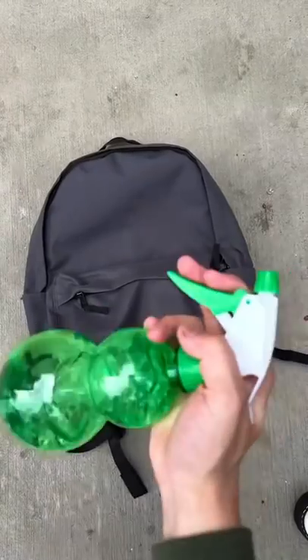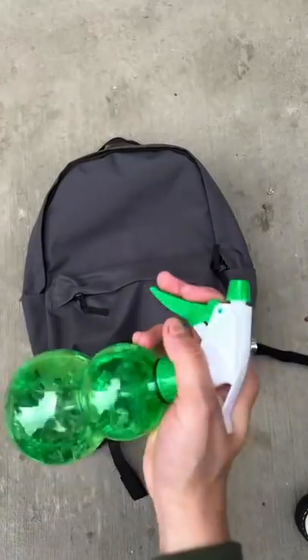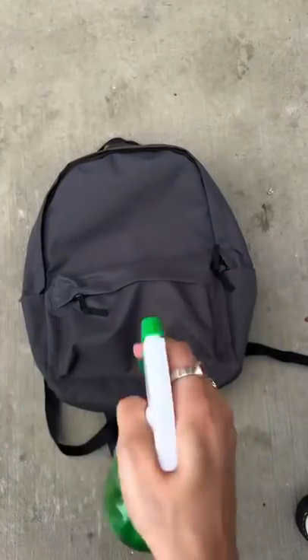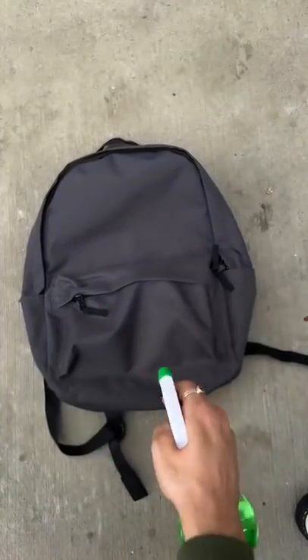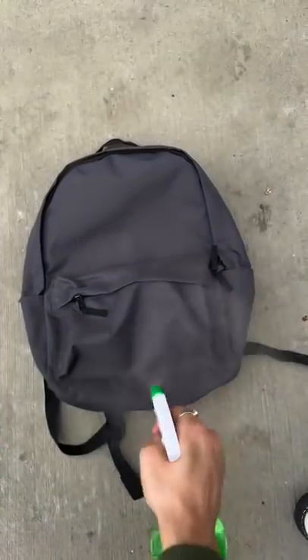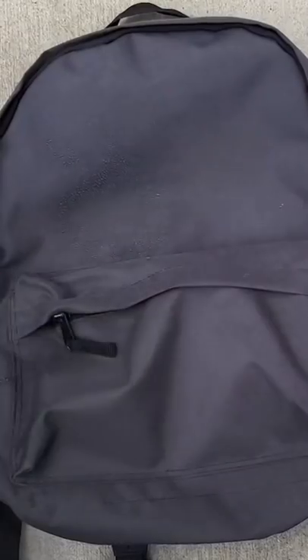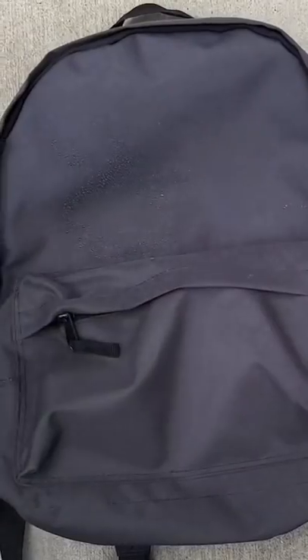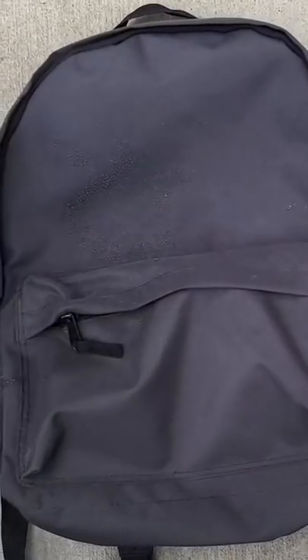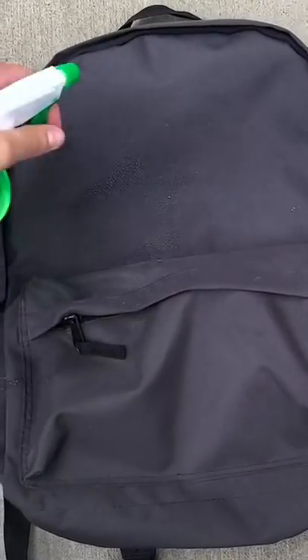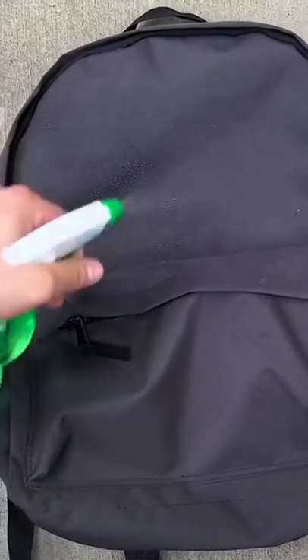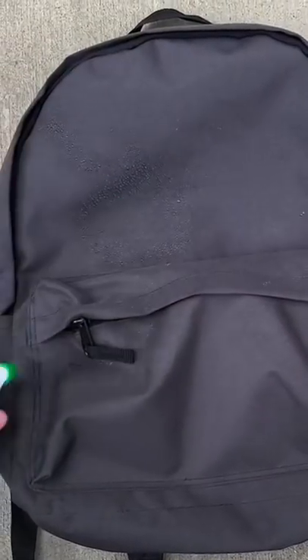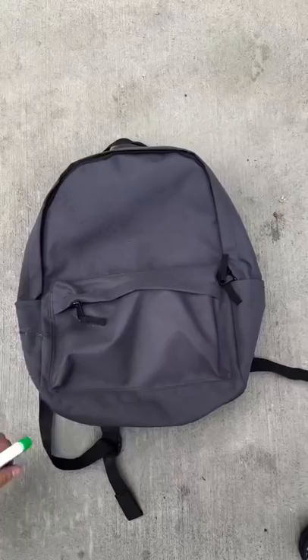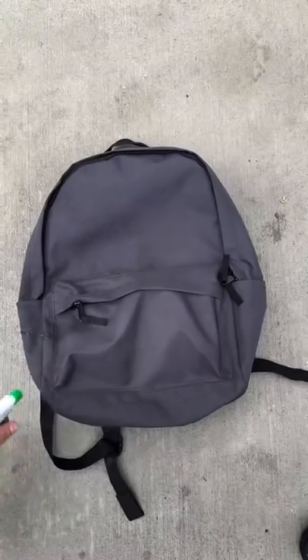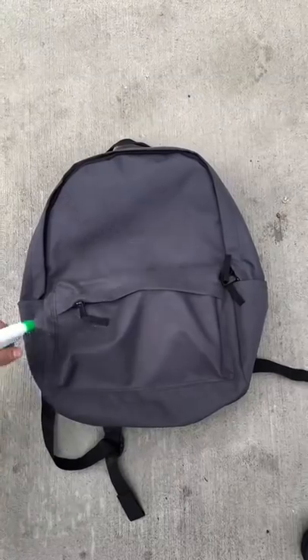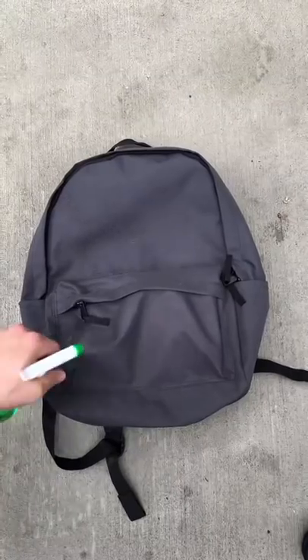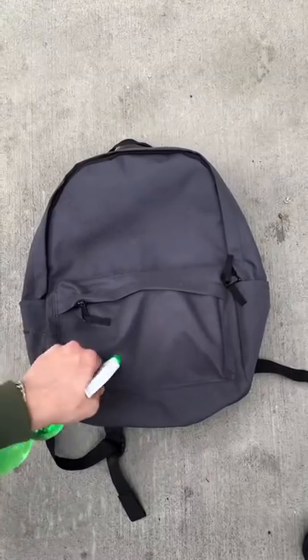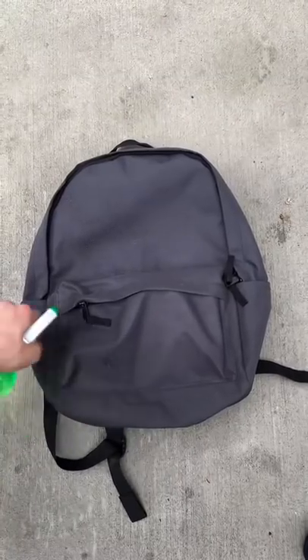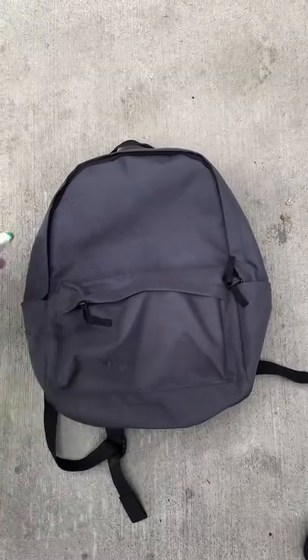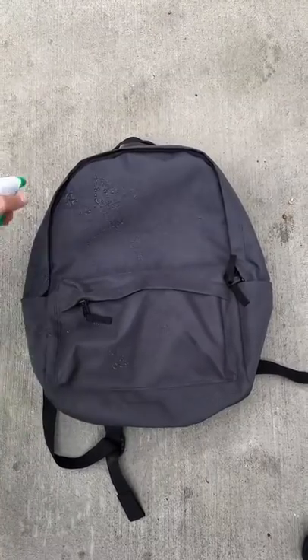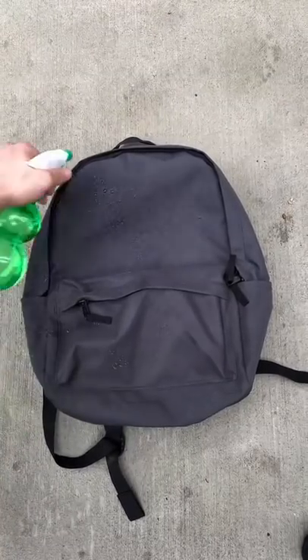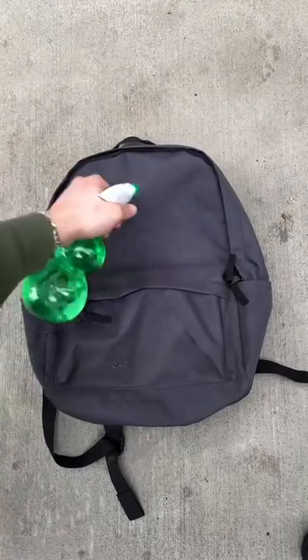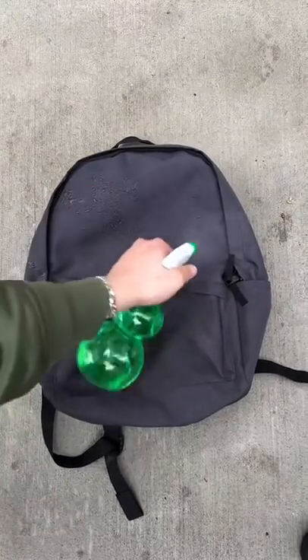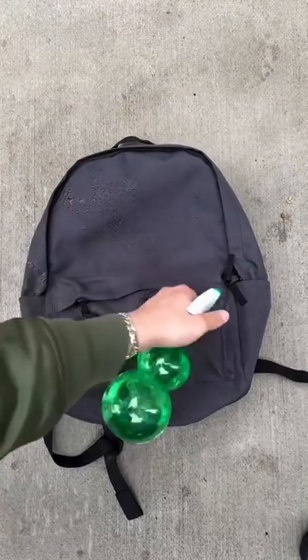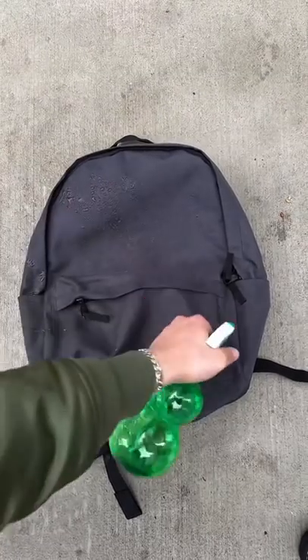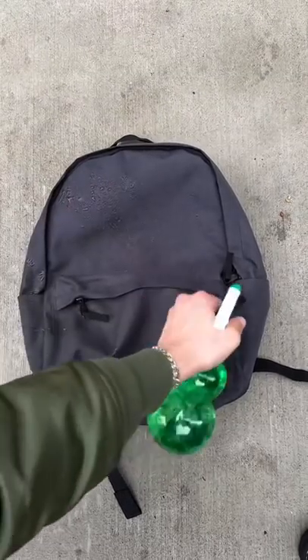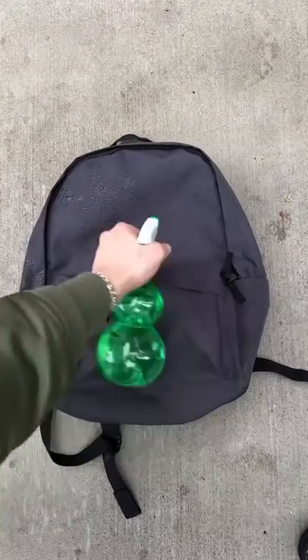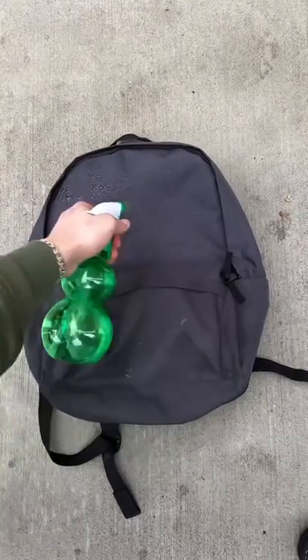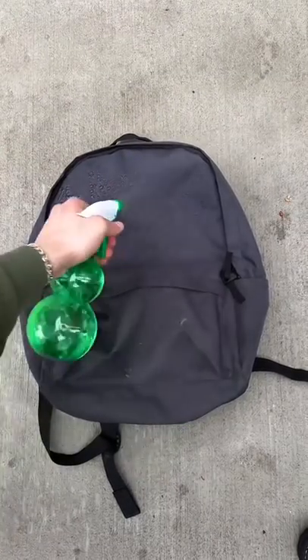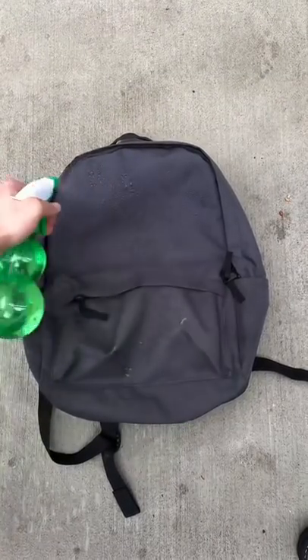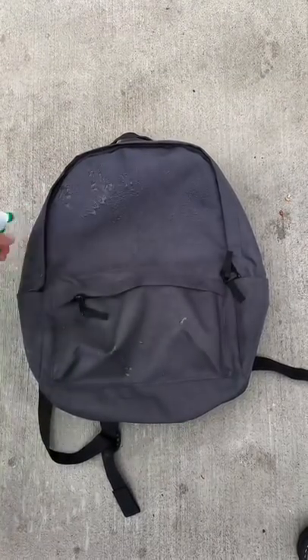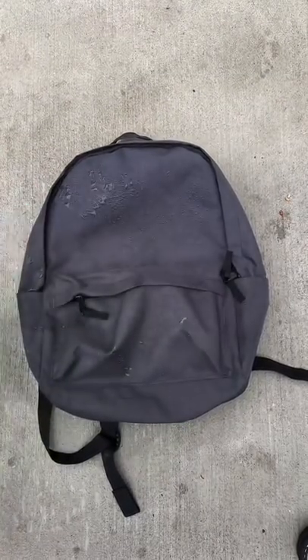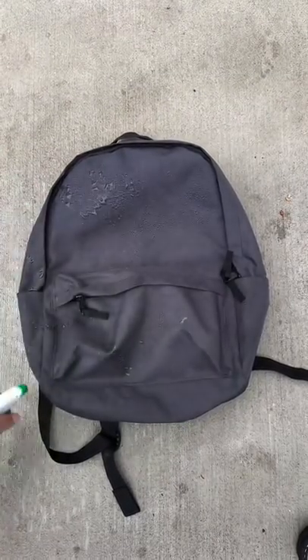First up, the generic bag. Let's start off with a quick misting. You'll never know if you'll run into a little drizzle on your way to work or school.